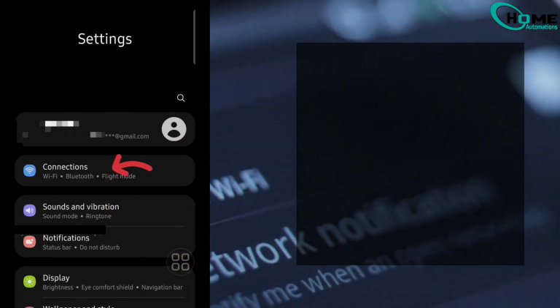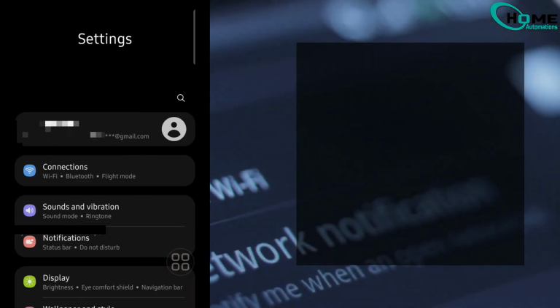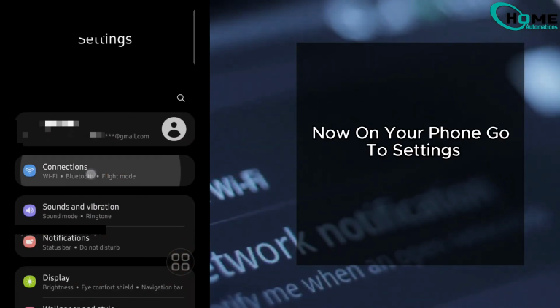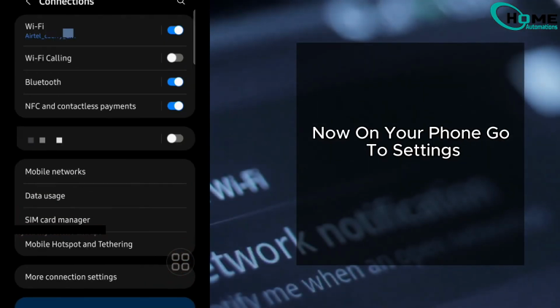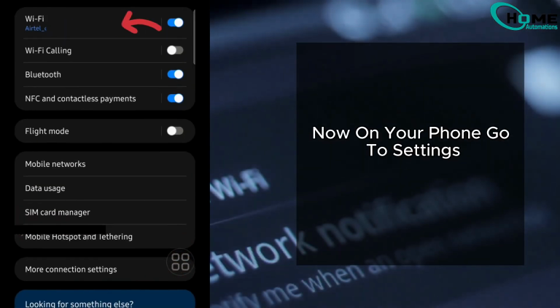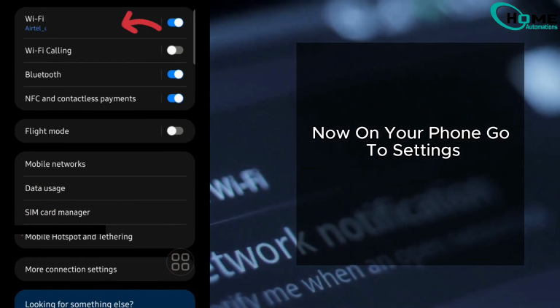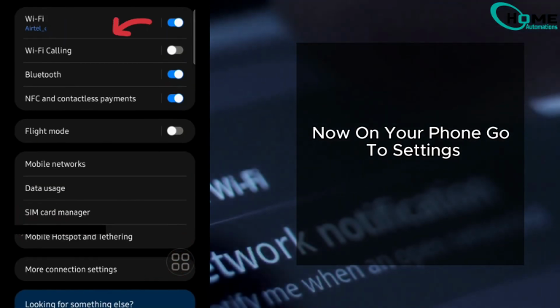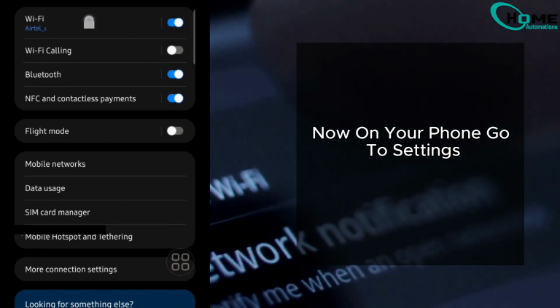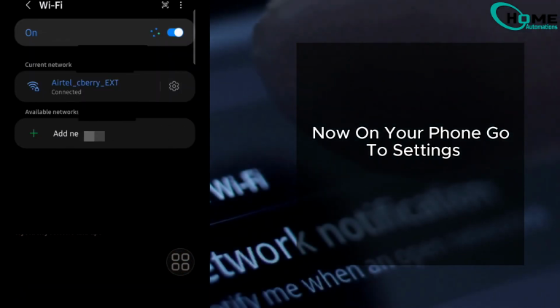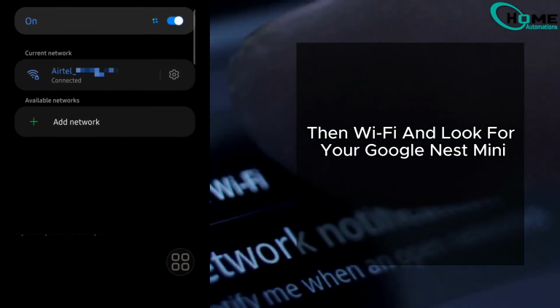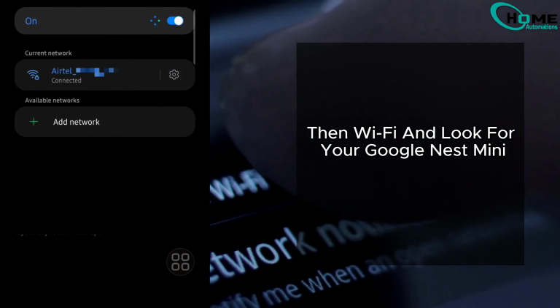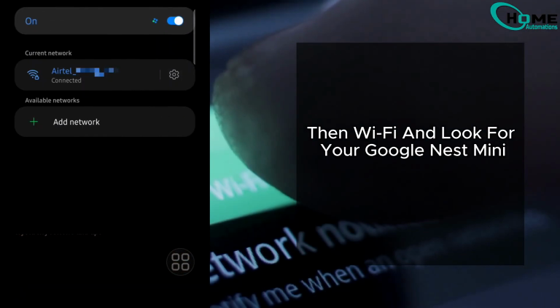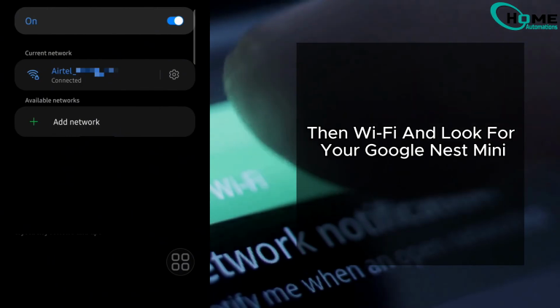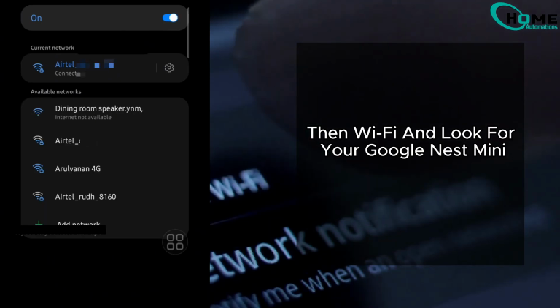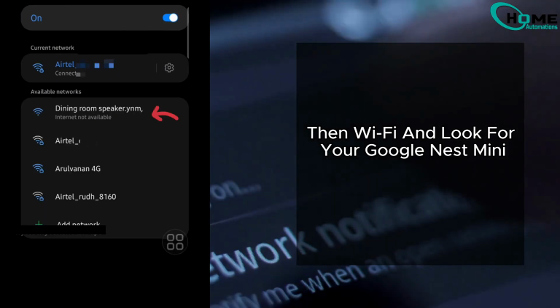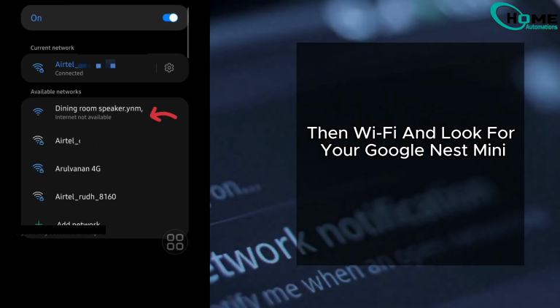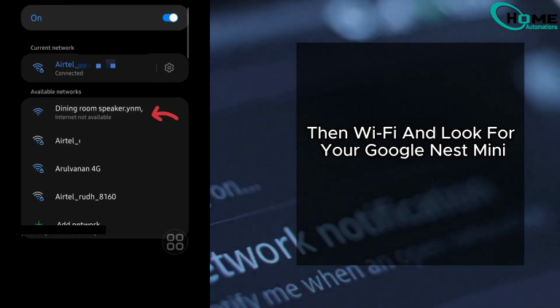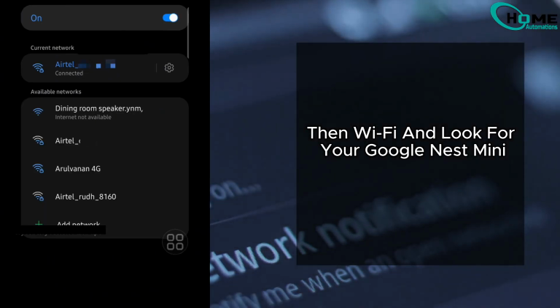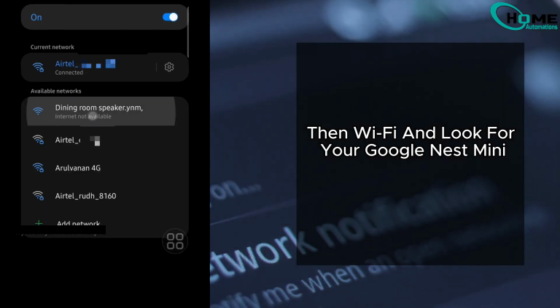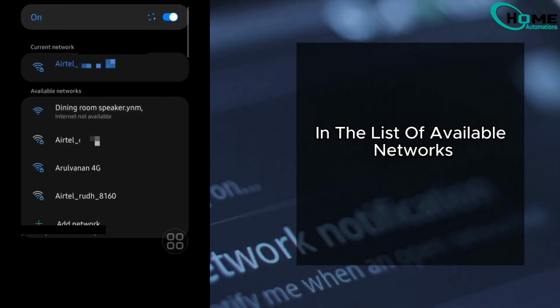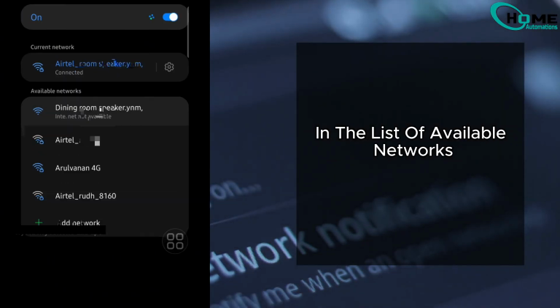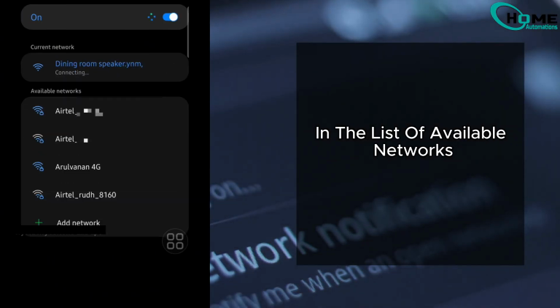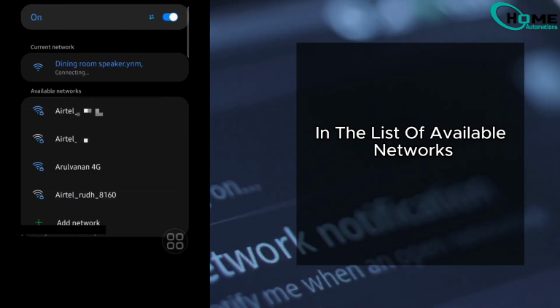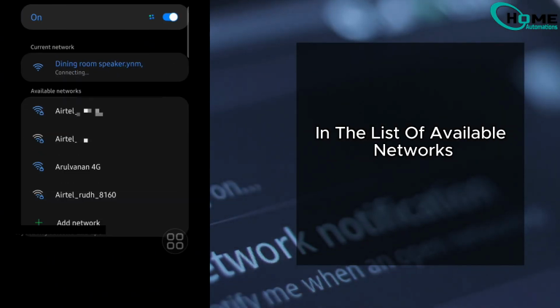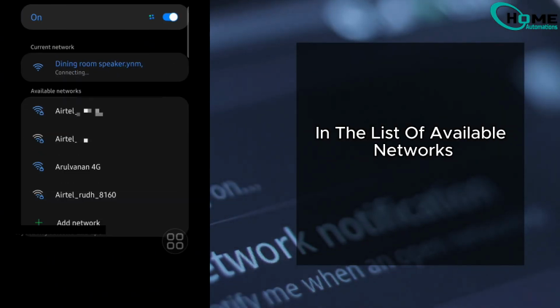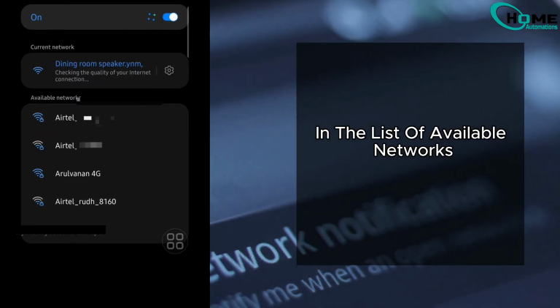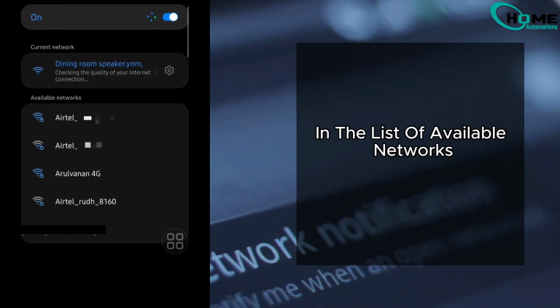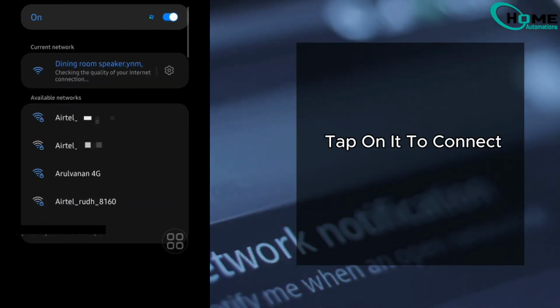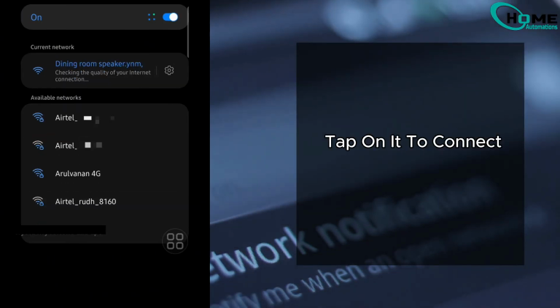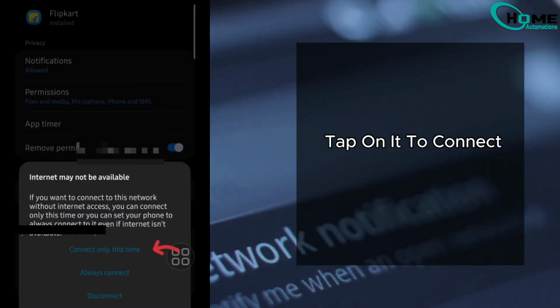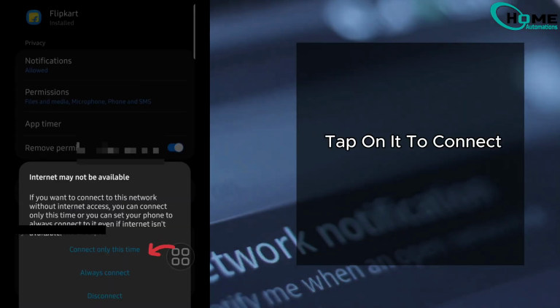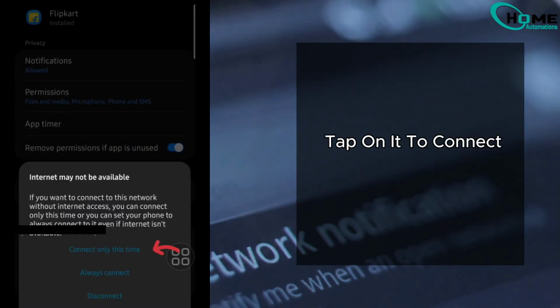Now on your phone, go to Settings, then Wi-Fi, and look for your Google Nest Mini in the list of available networks. Tap on it to connect.